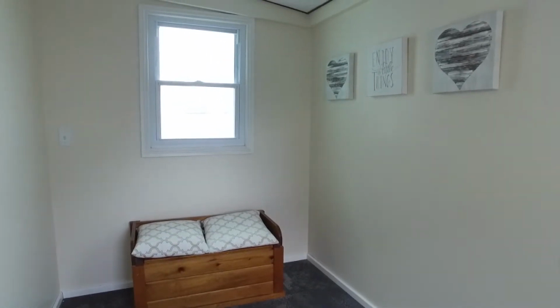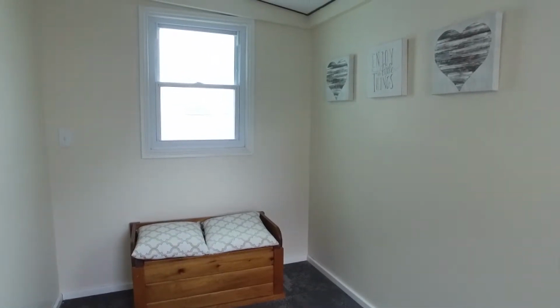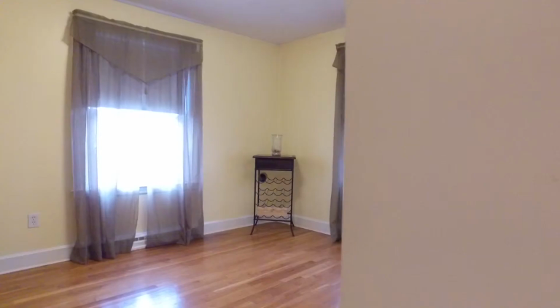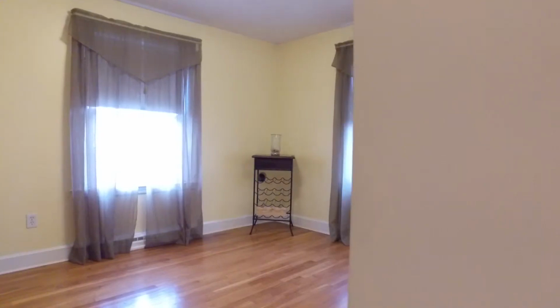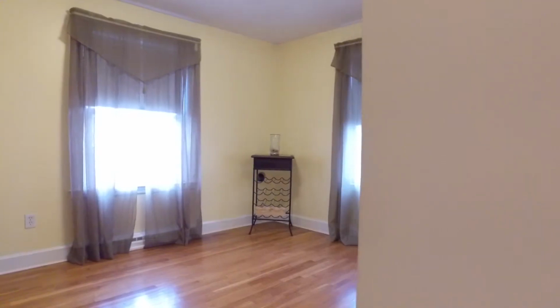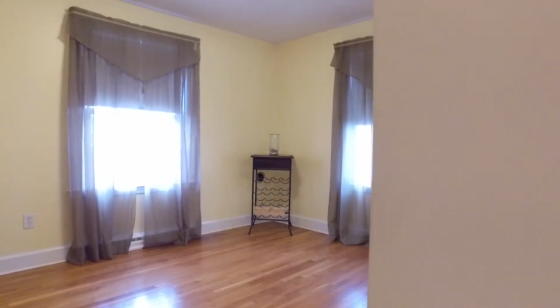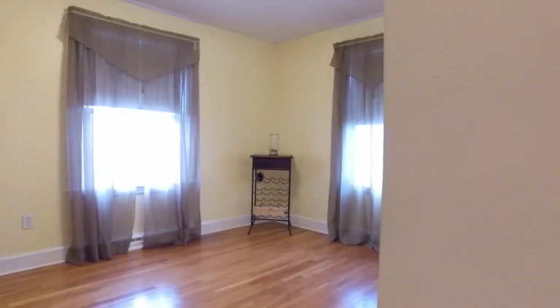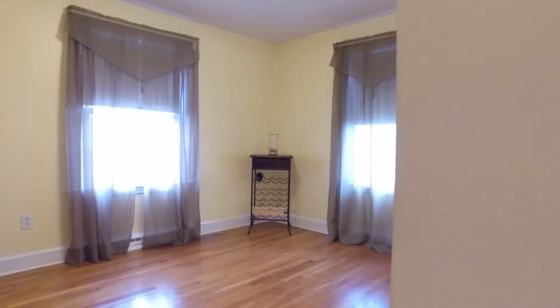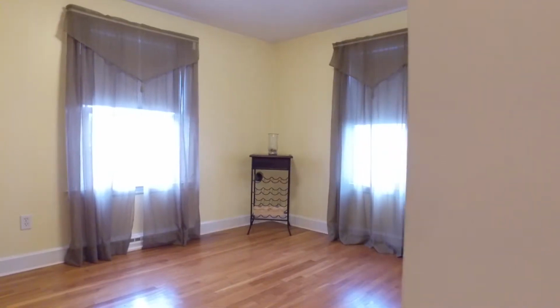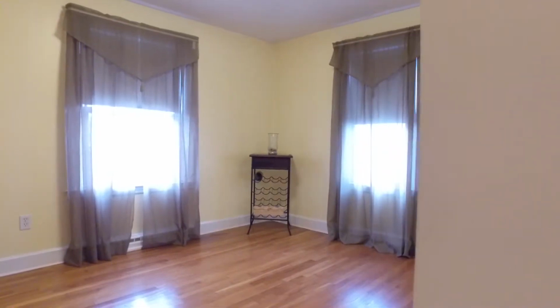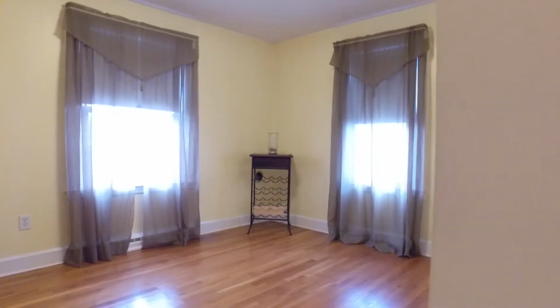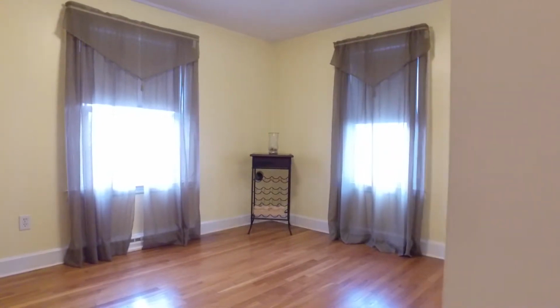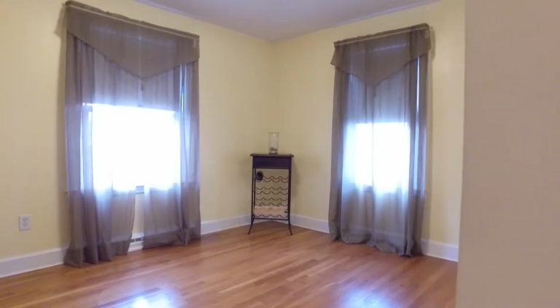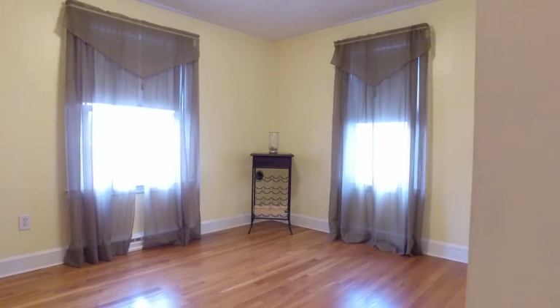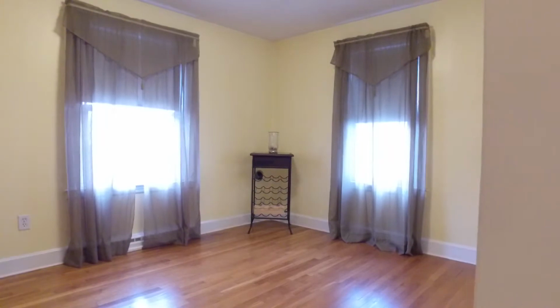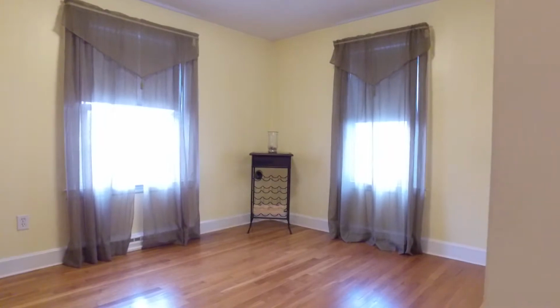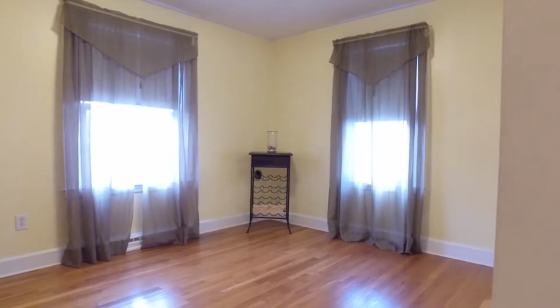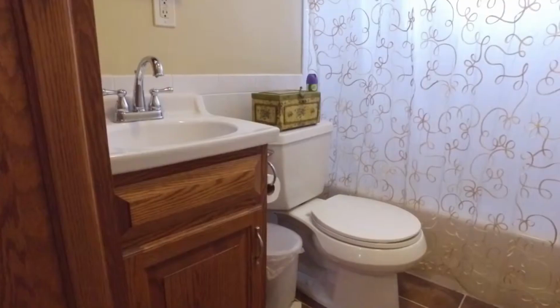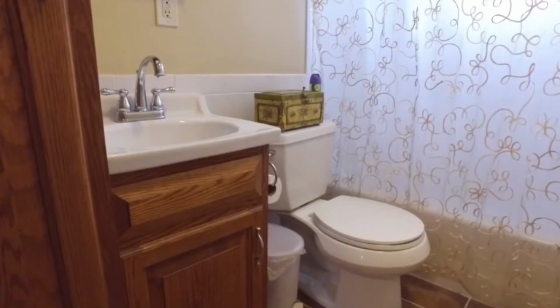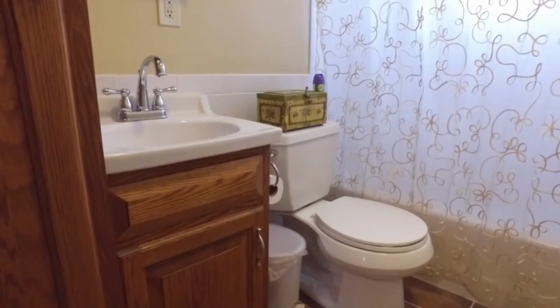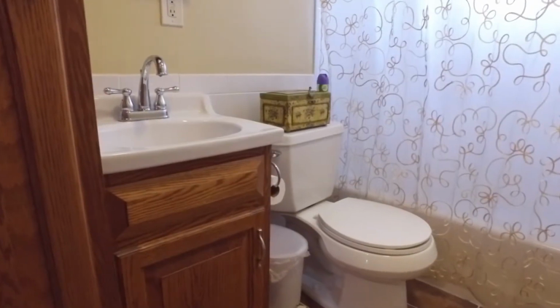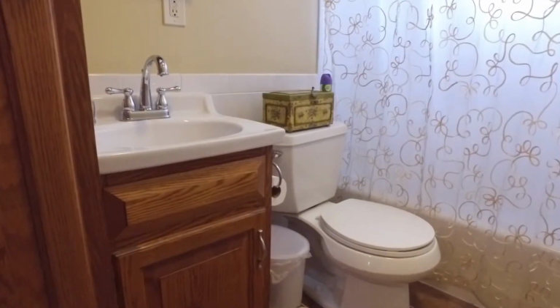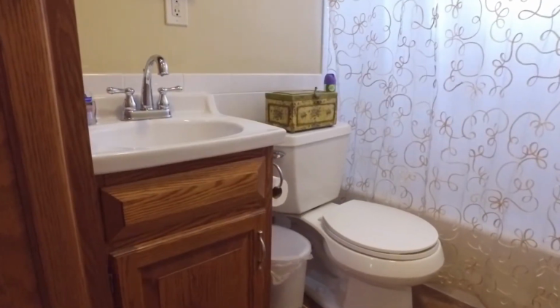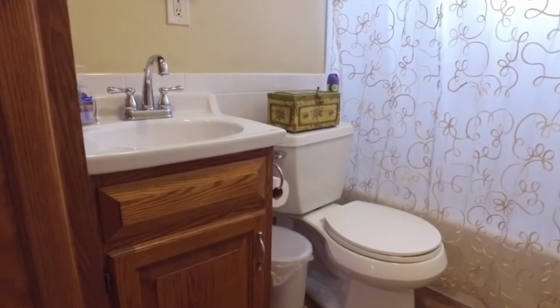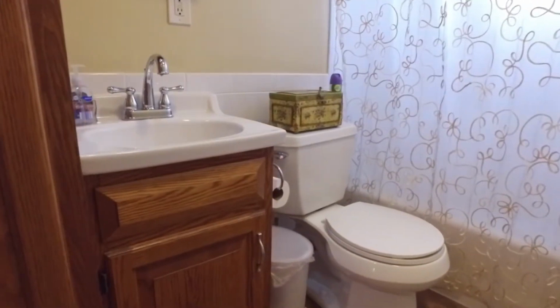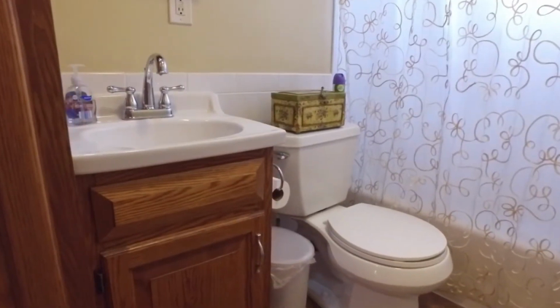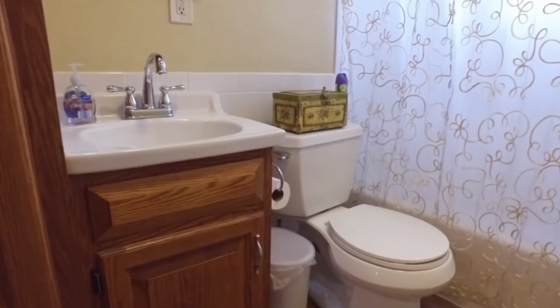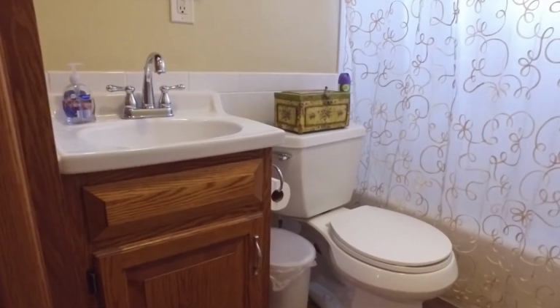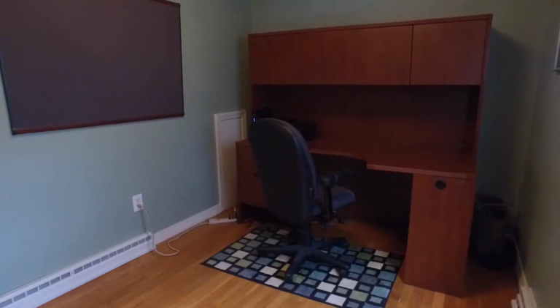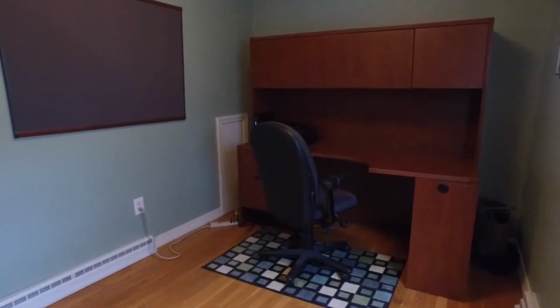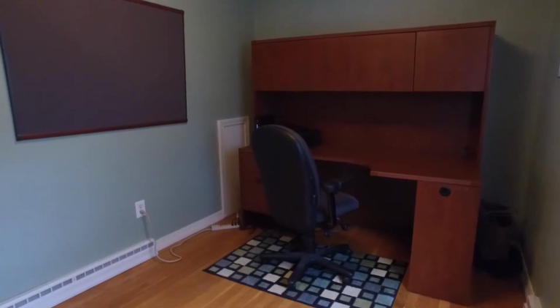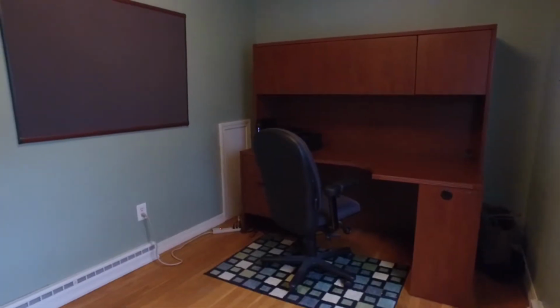The first floor floor plan also includes a dining room, a full updated bathroom, and a bonus bedroom.